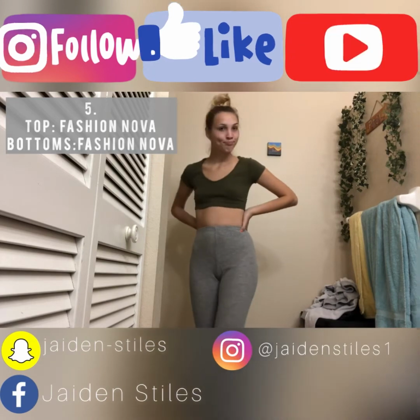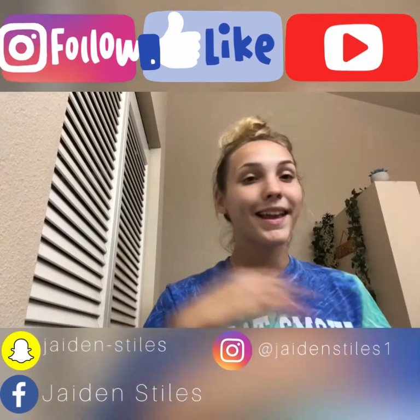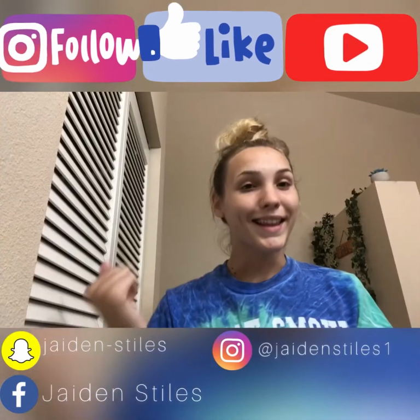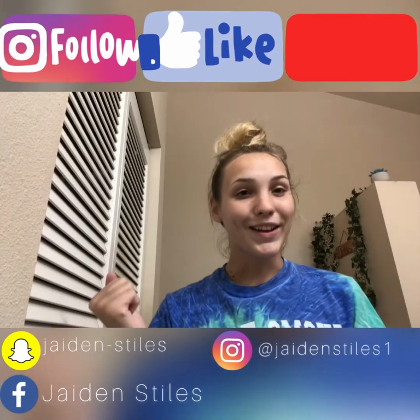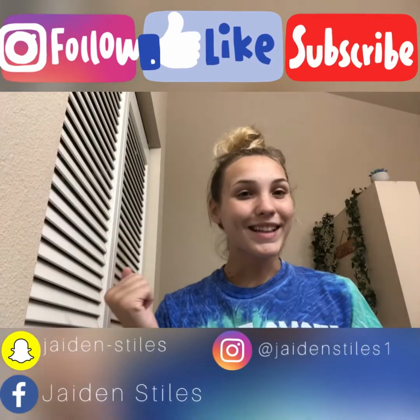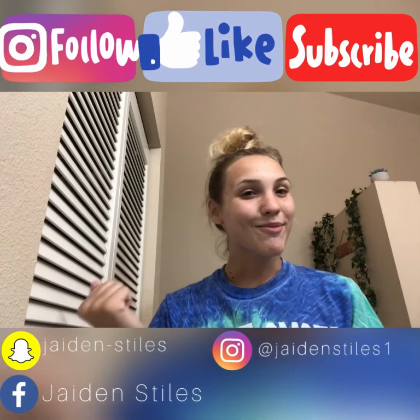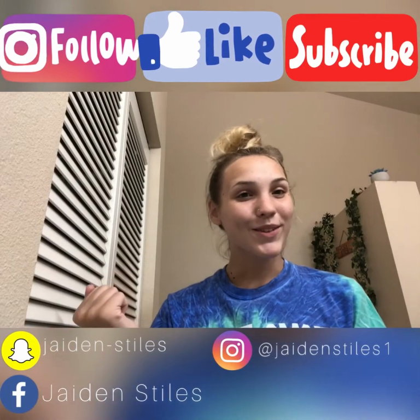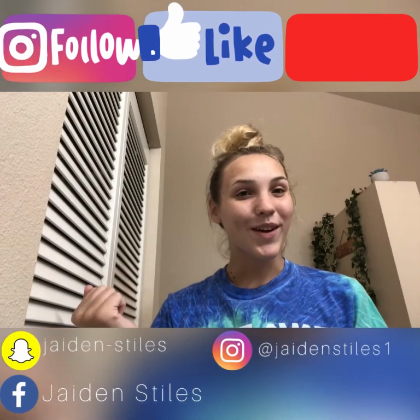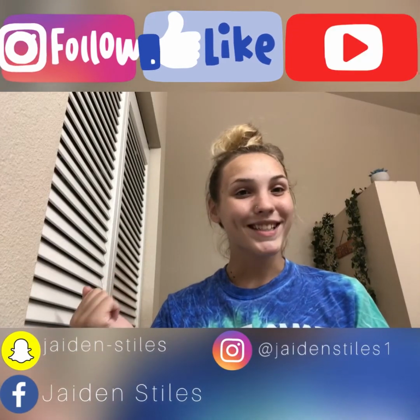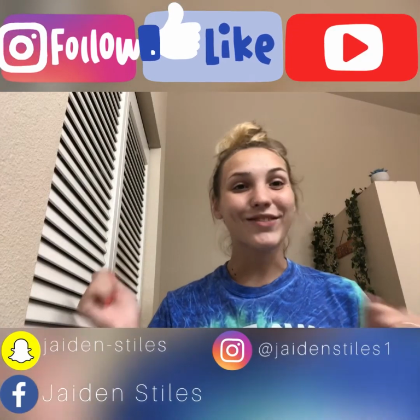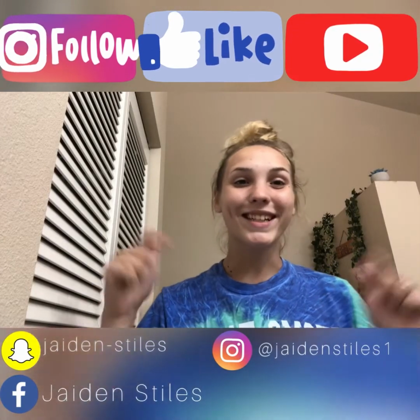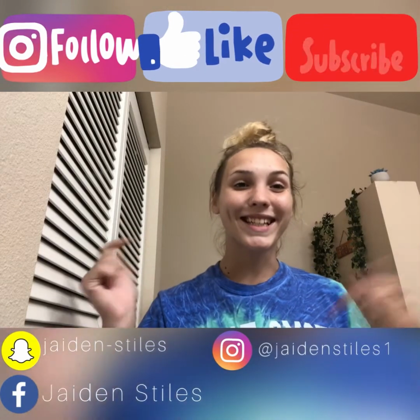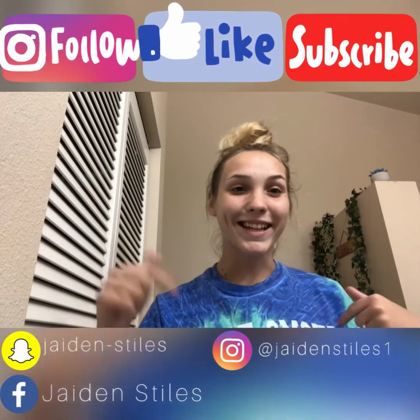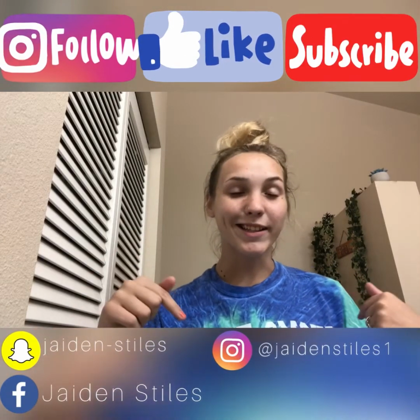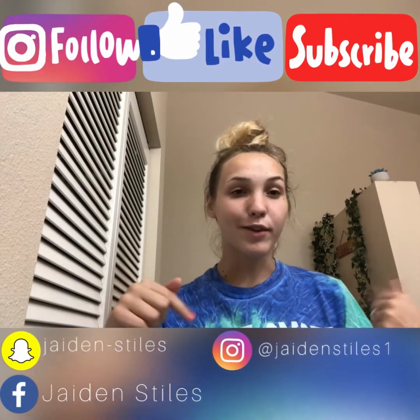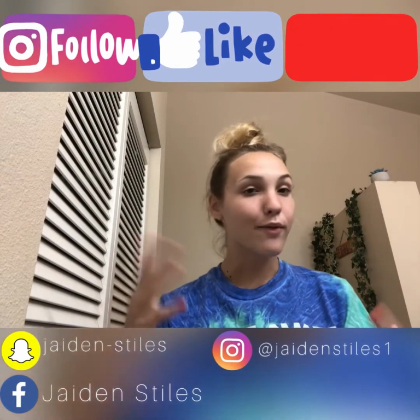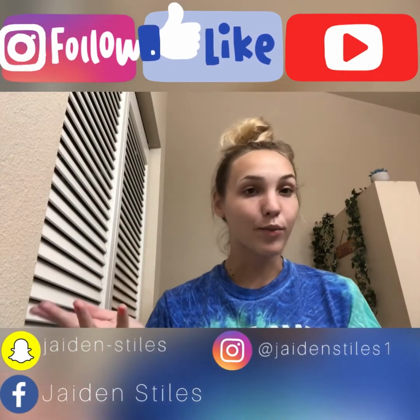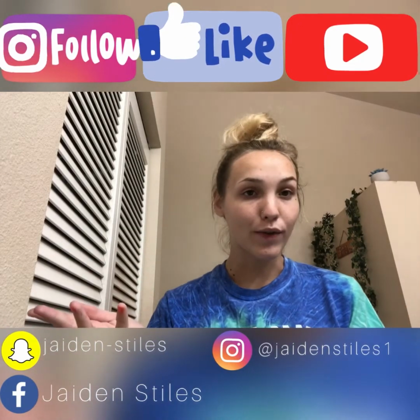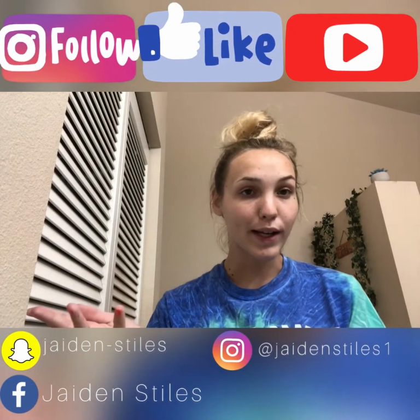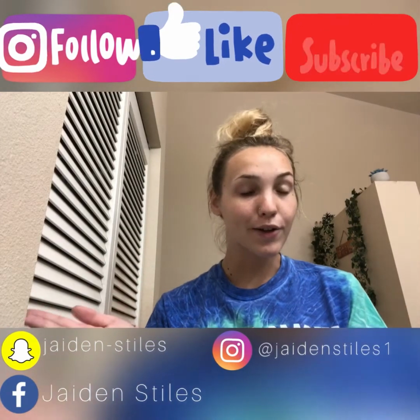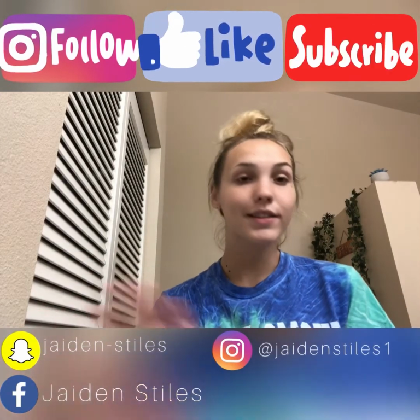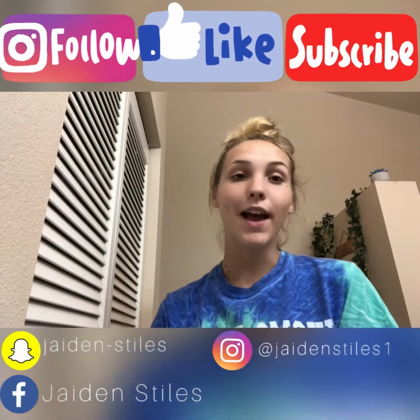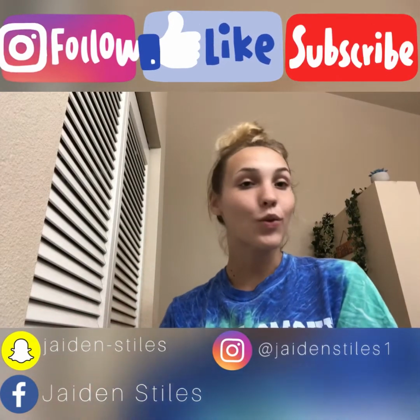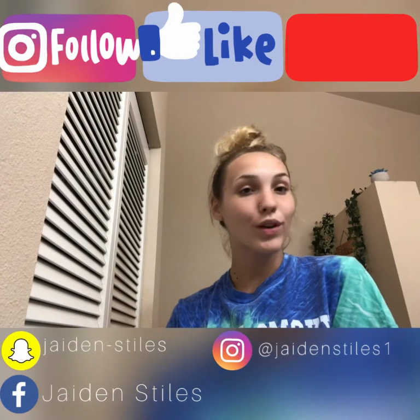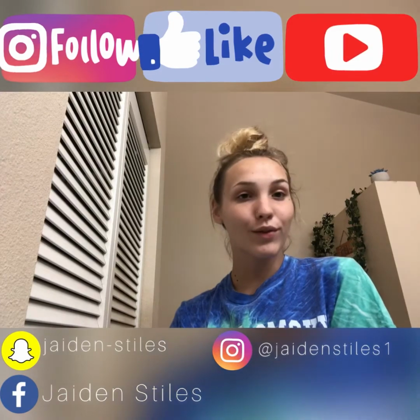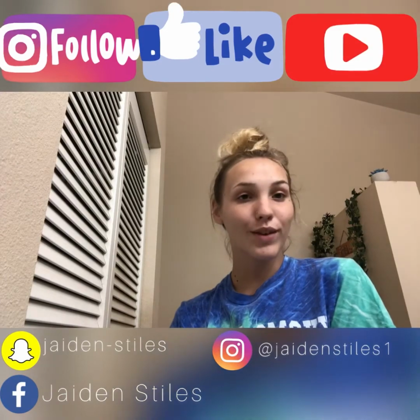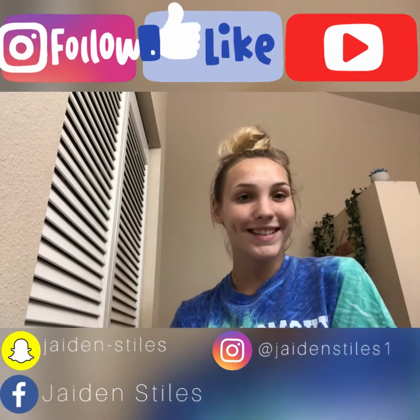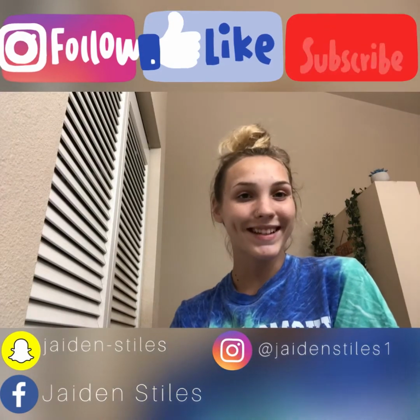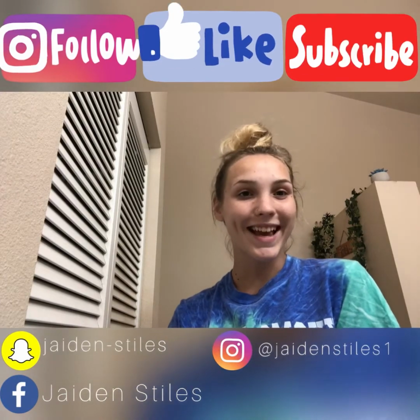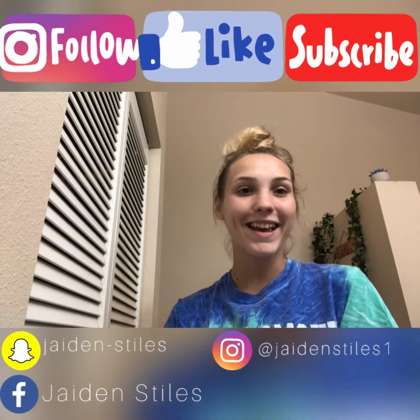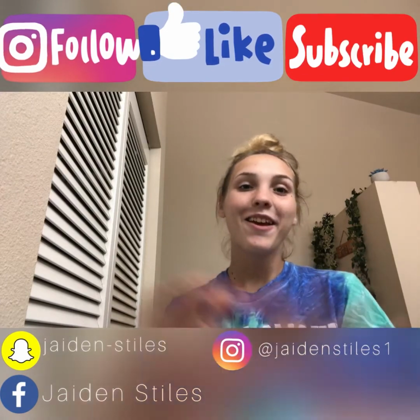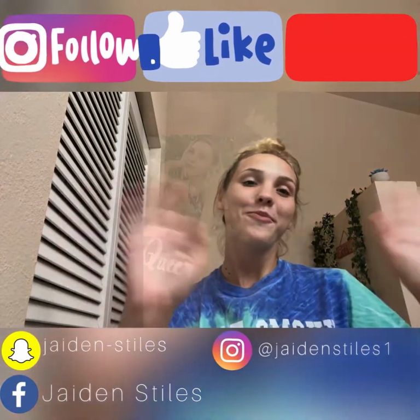Thank you guys so much for watching! Don't forget to like and subscribe for more videos. Have a wonderful rest of your day, bye!